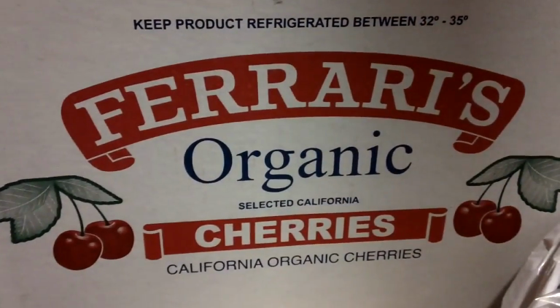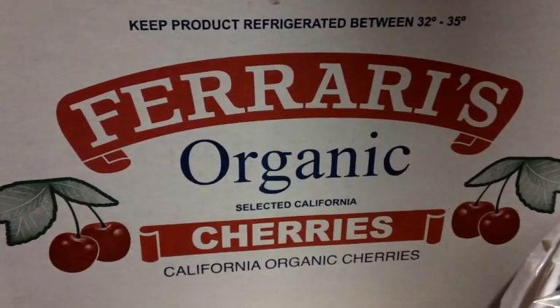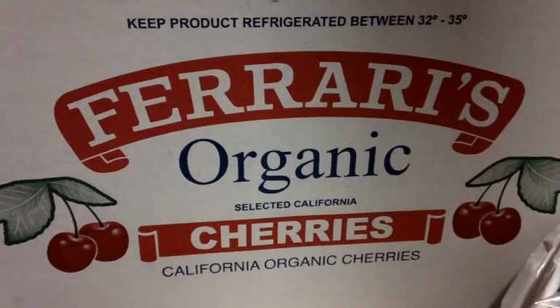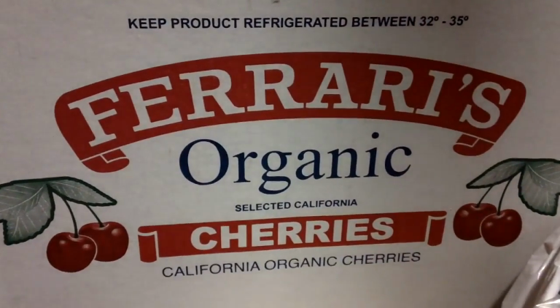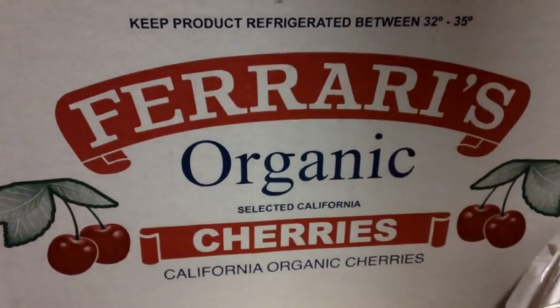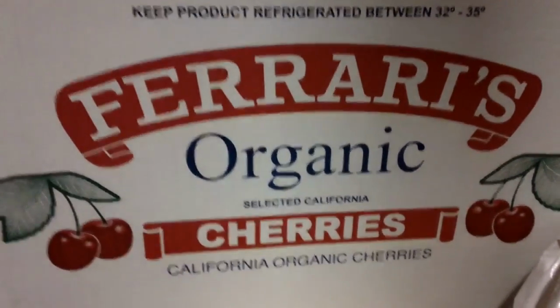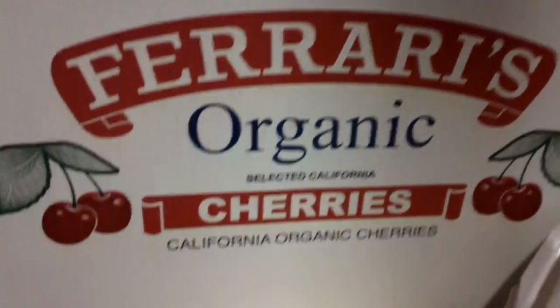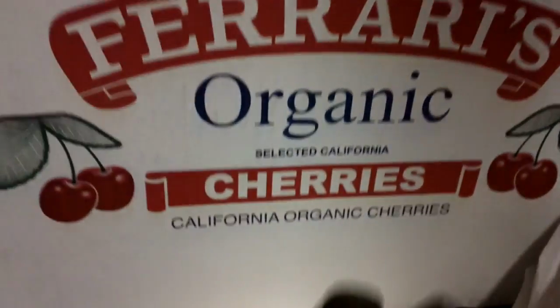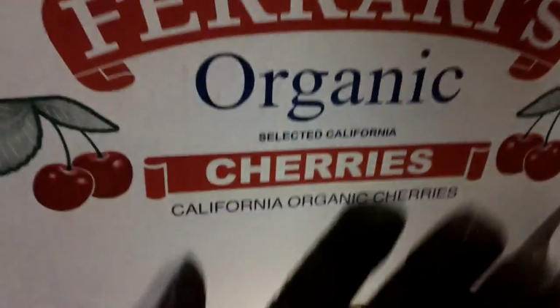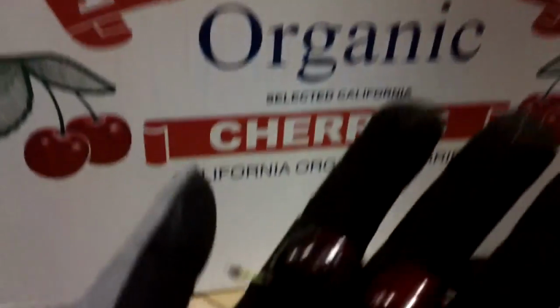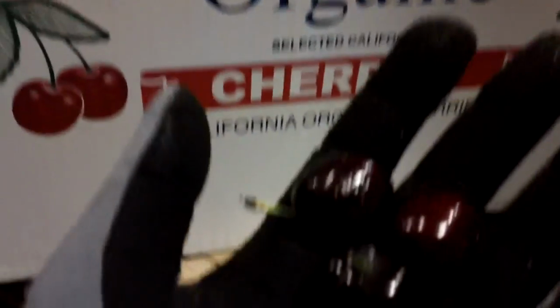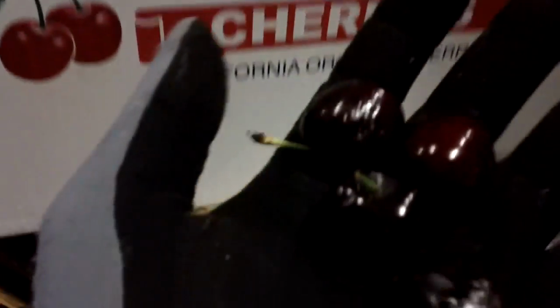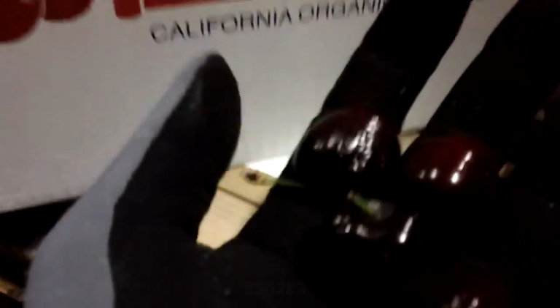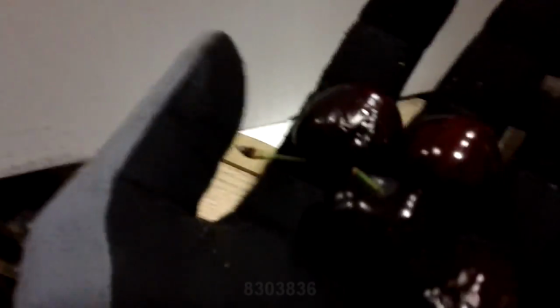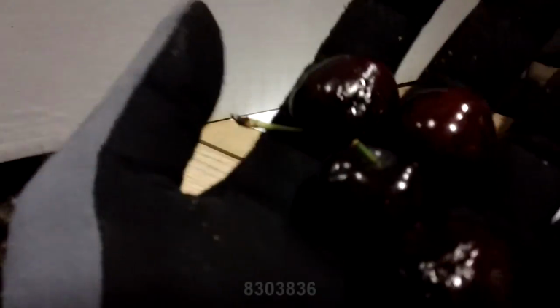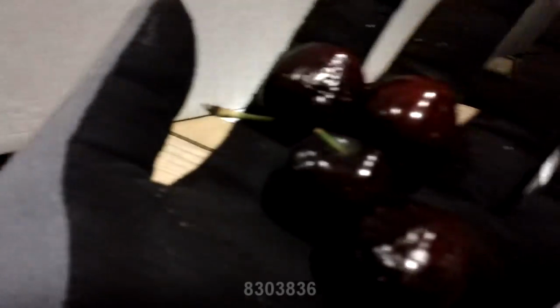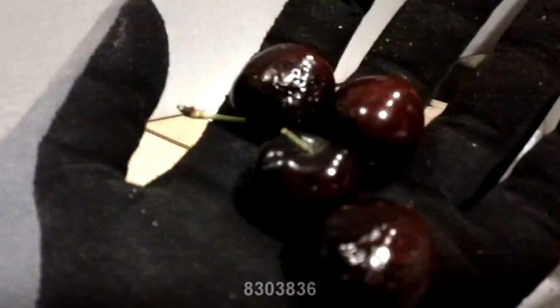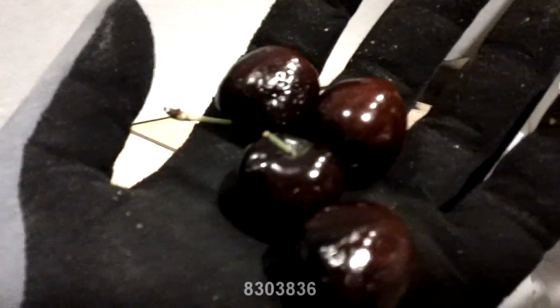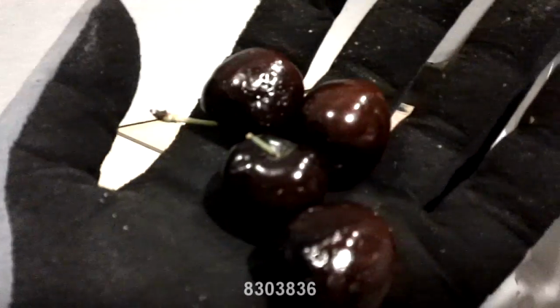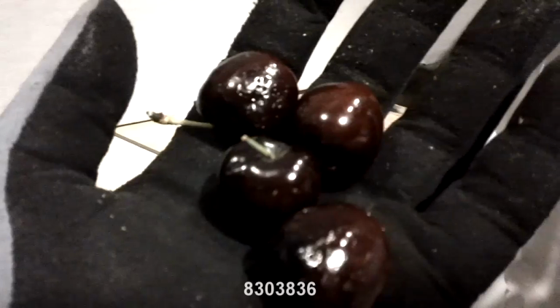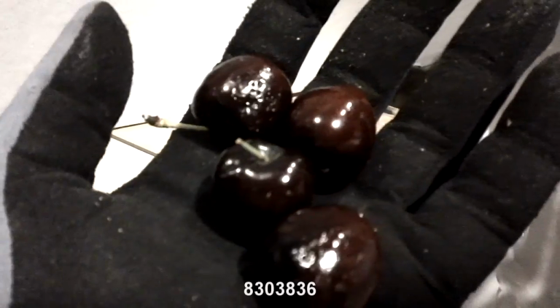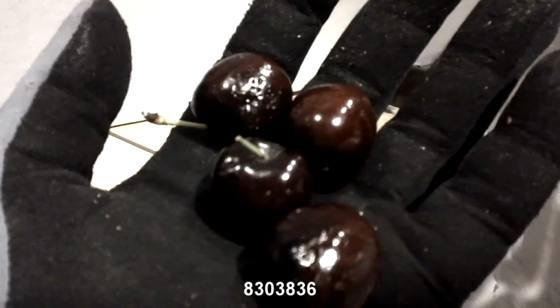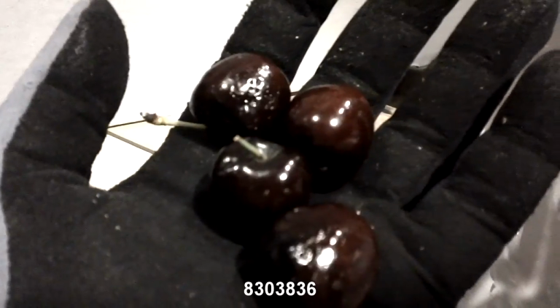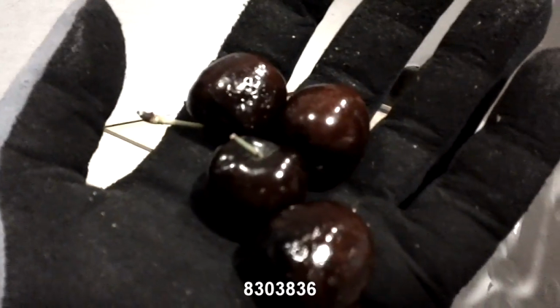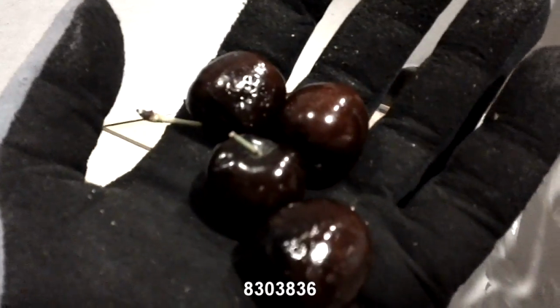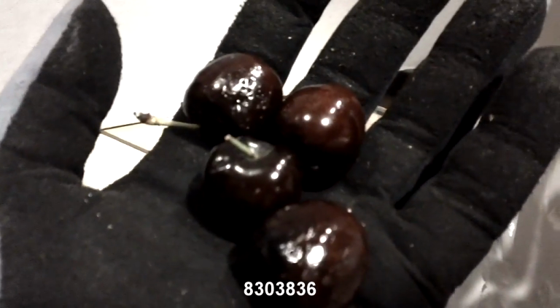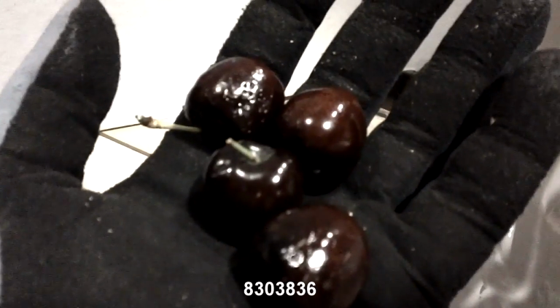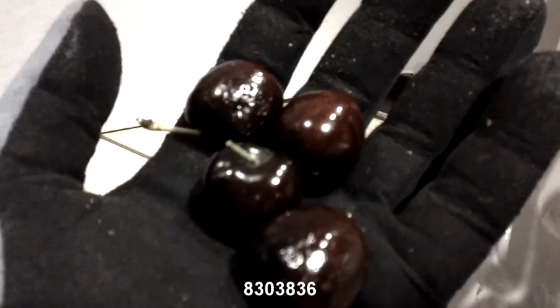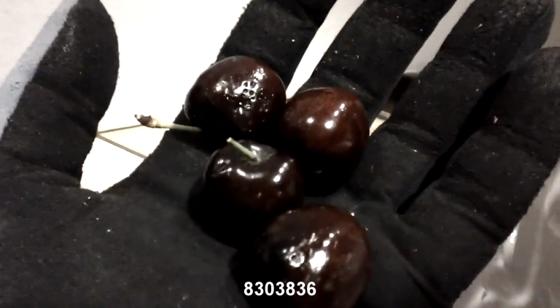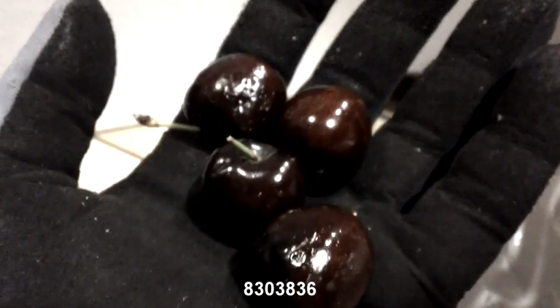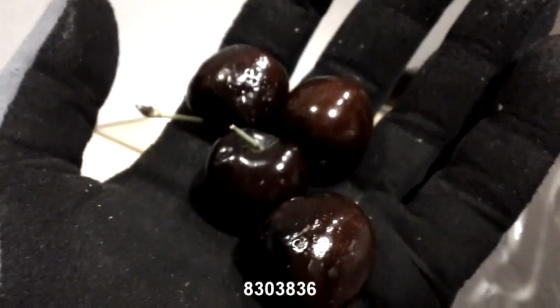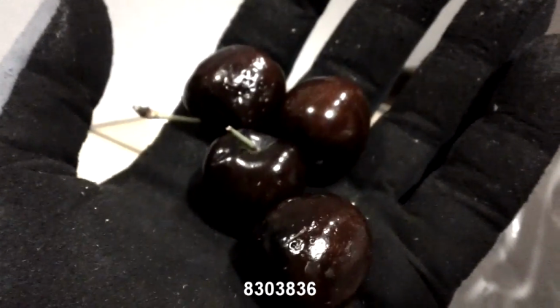We have some organic cherries in. It looks like the weather got to these ones a little bit, but the flavor is excellent.